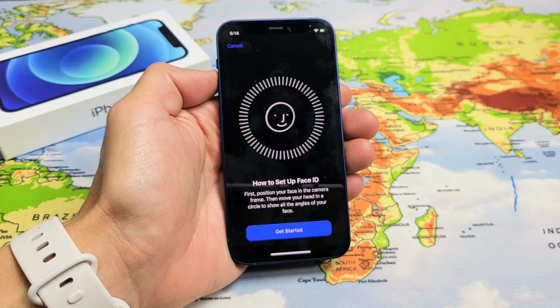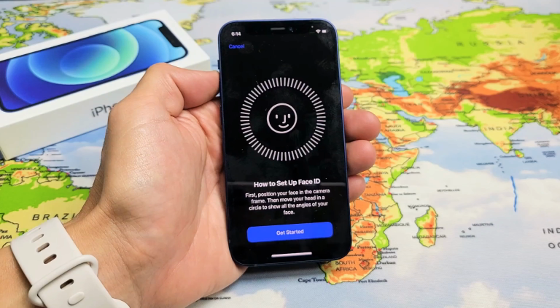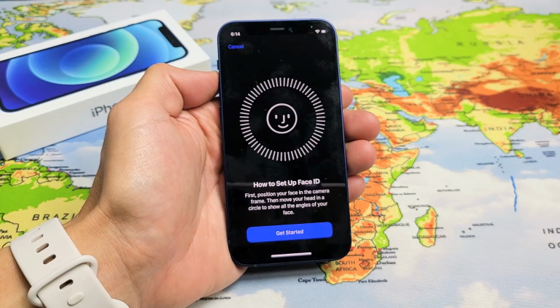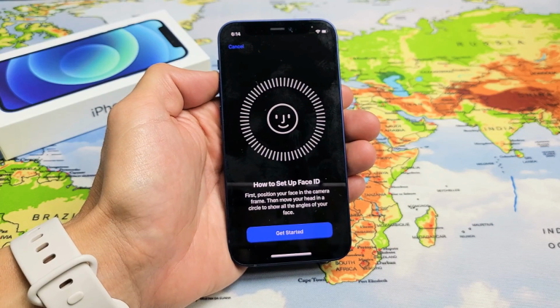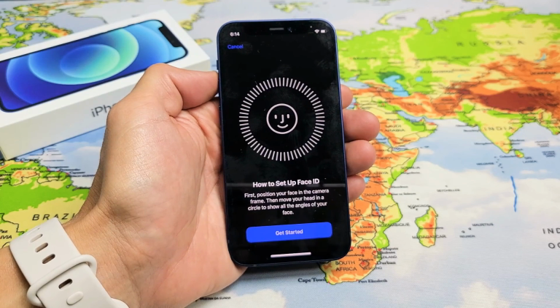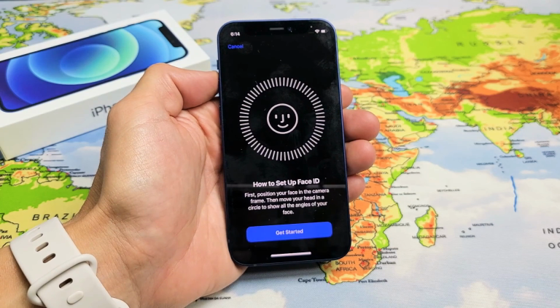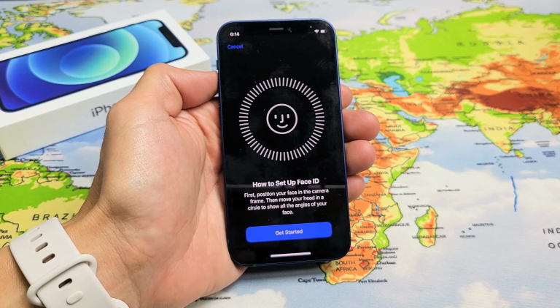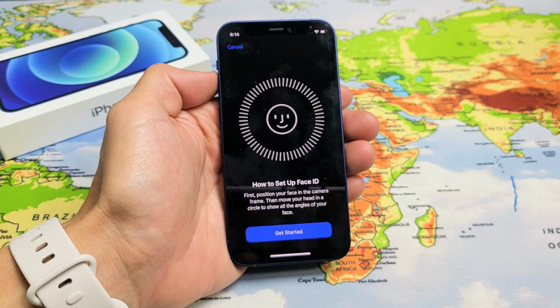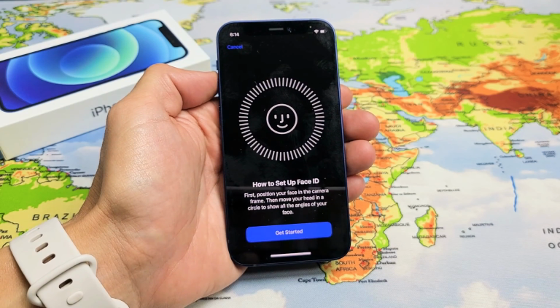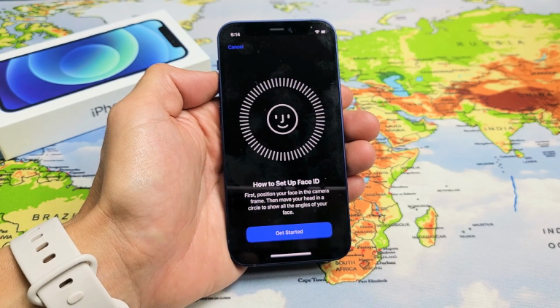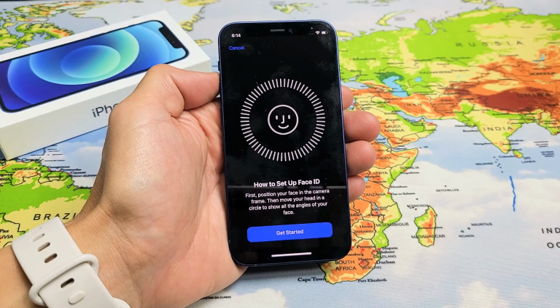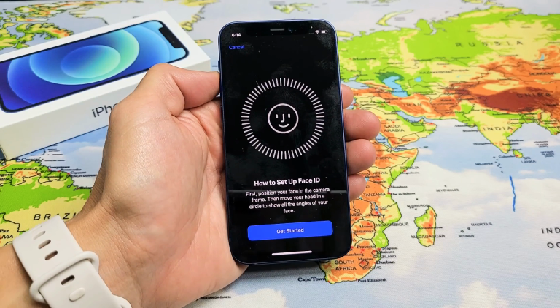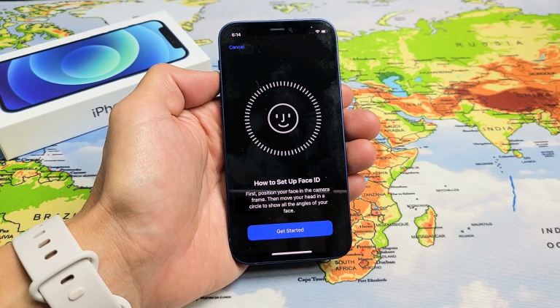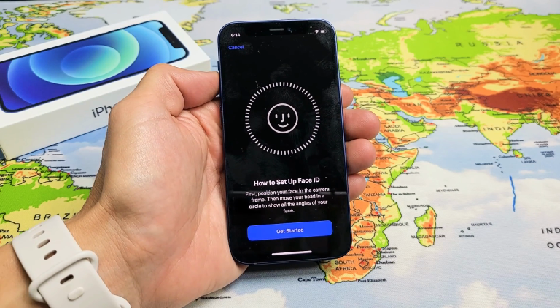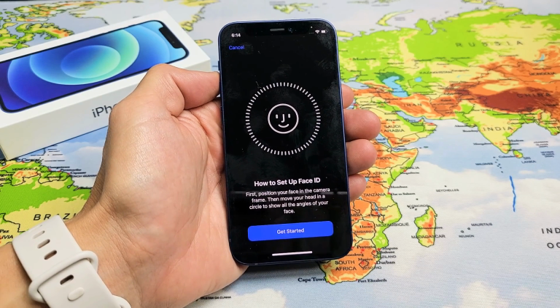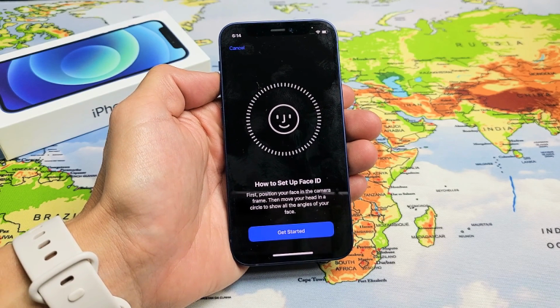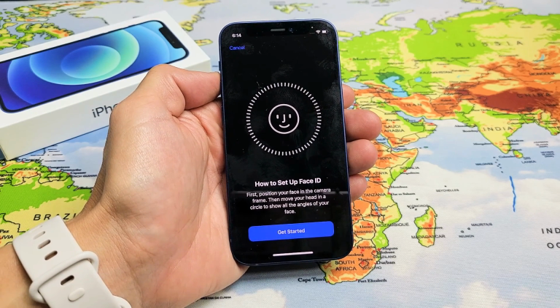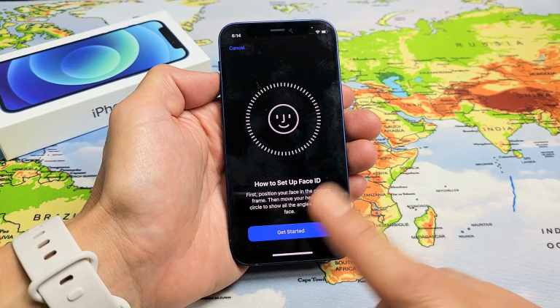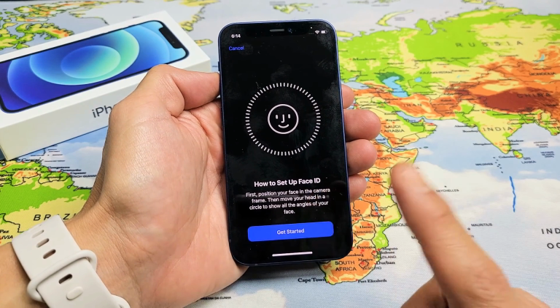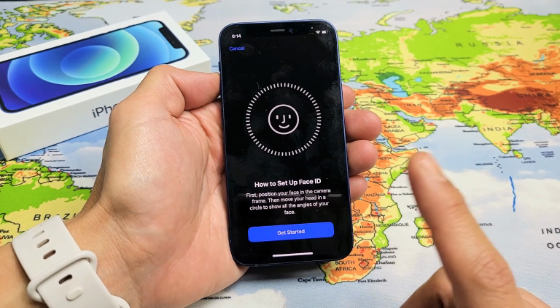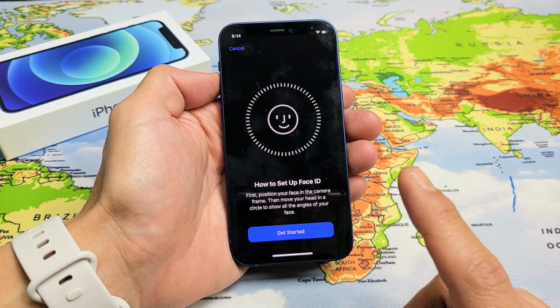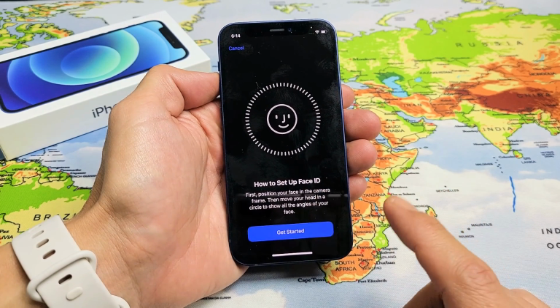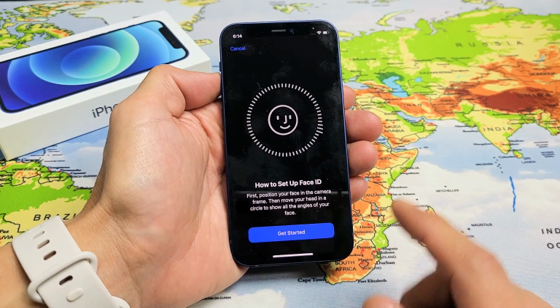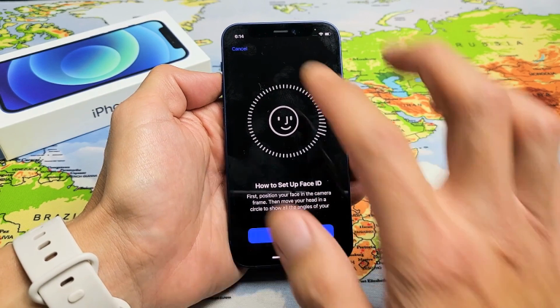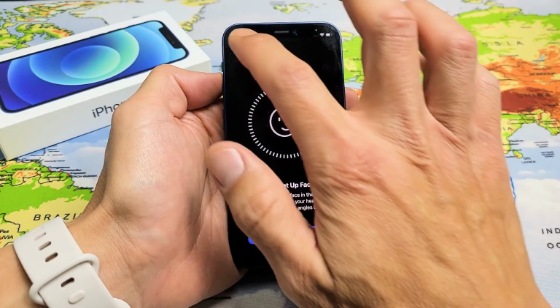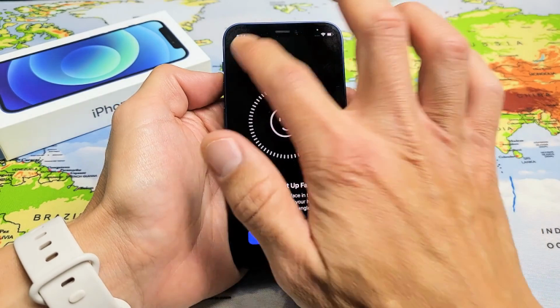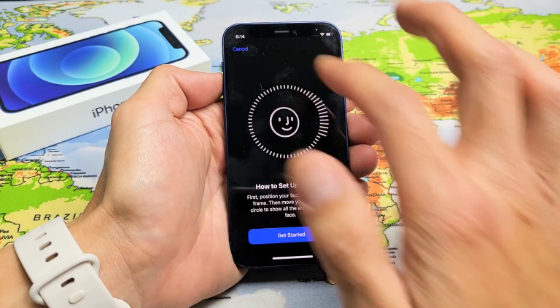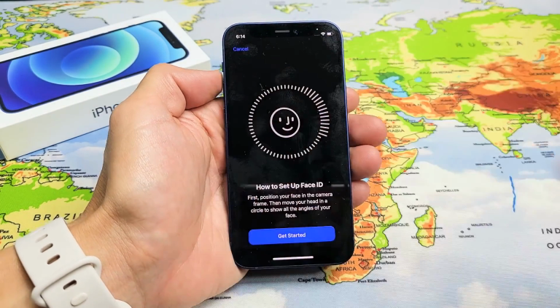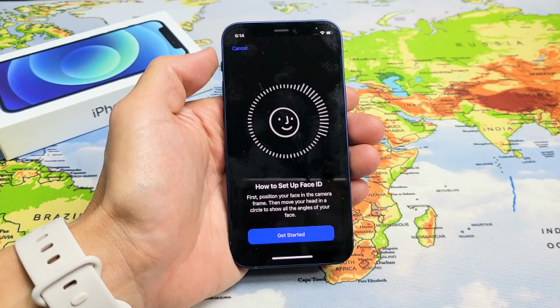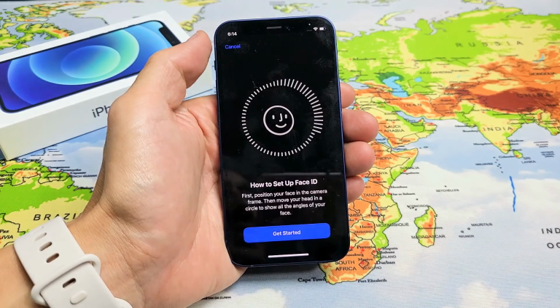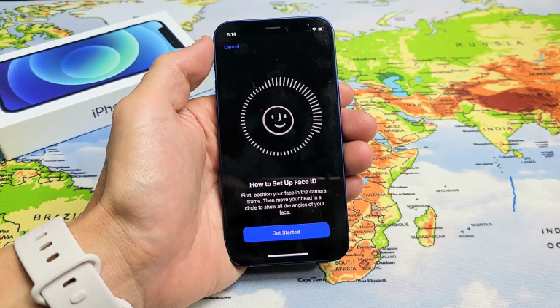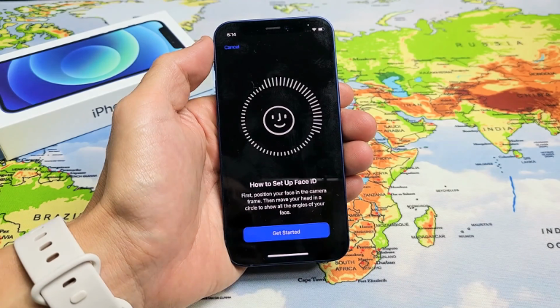I have an iPhone 12 mini here. I'm going to show you how to set up the Face ID password. Very, very simple.